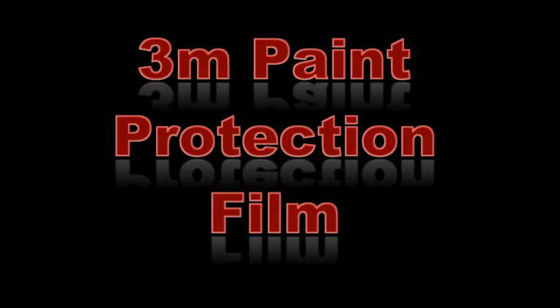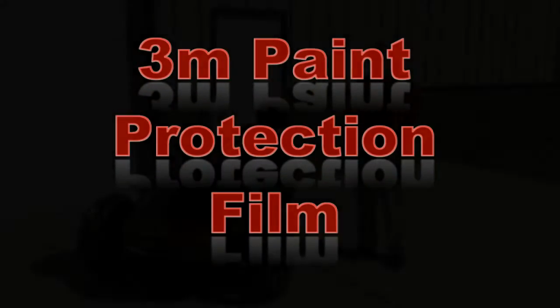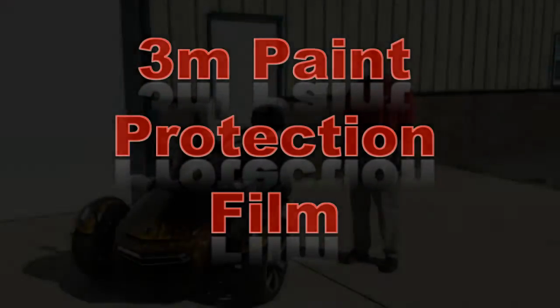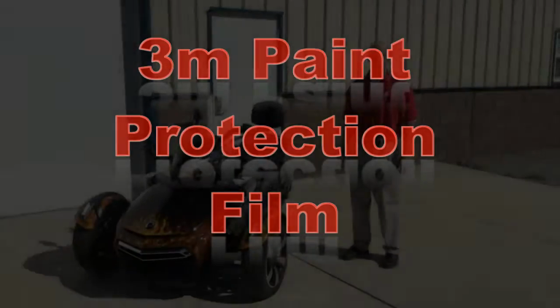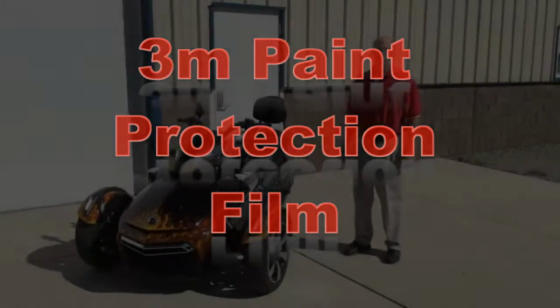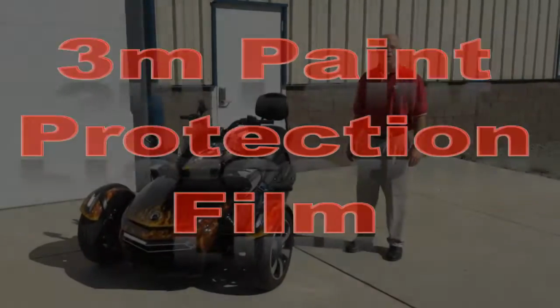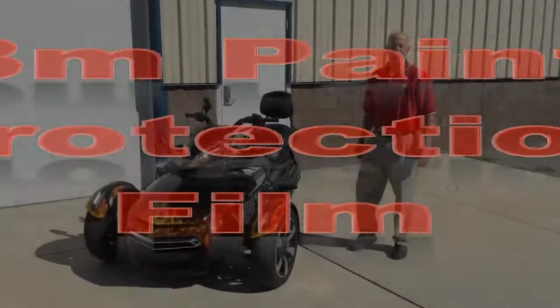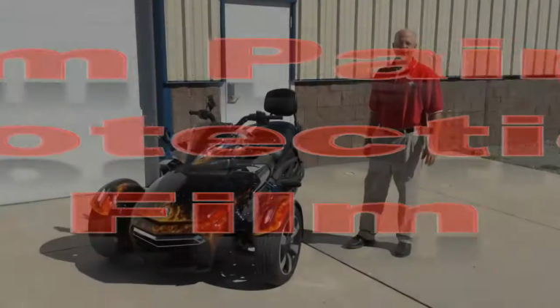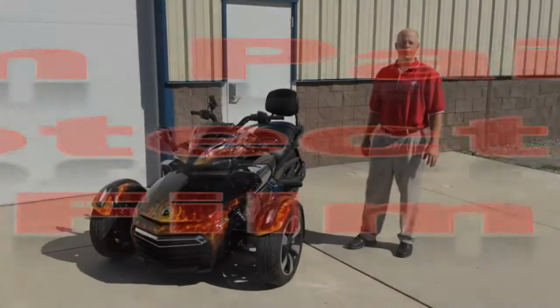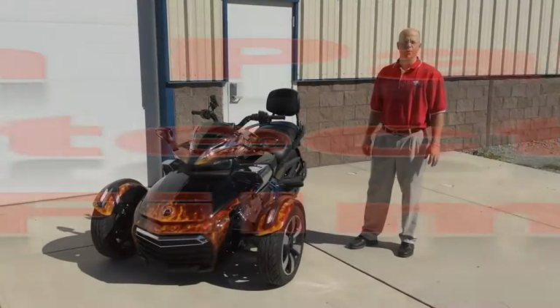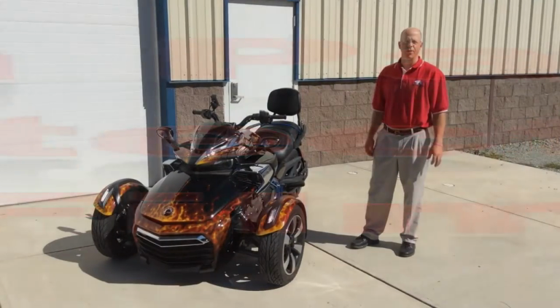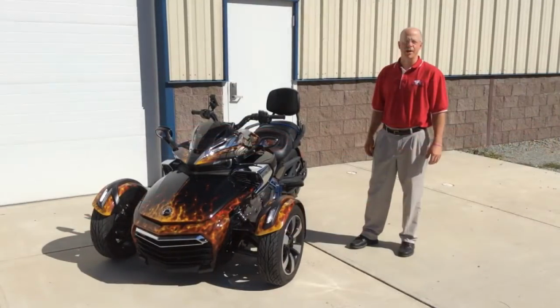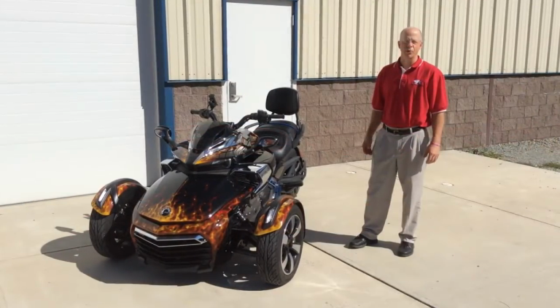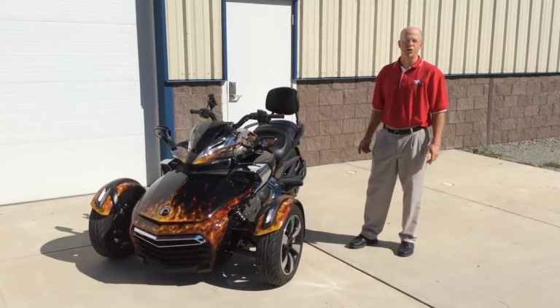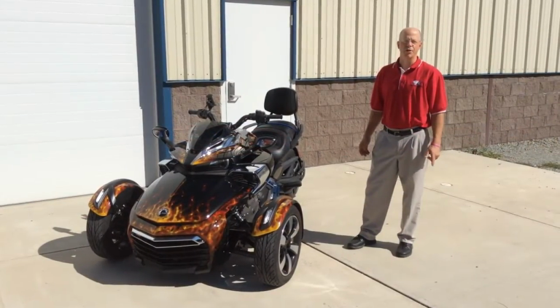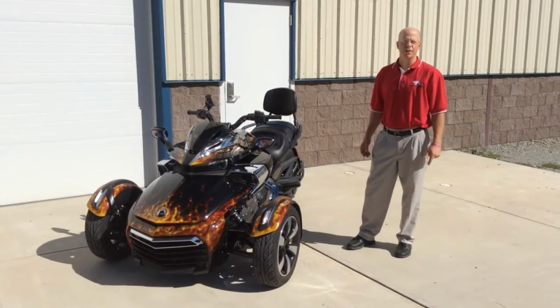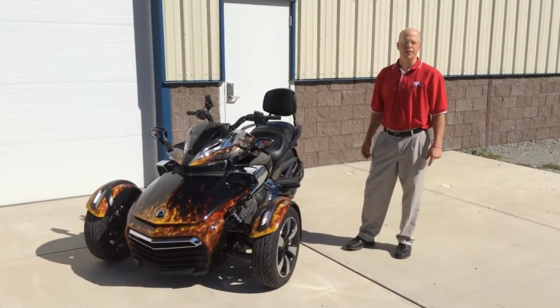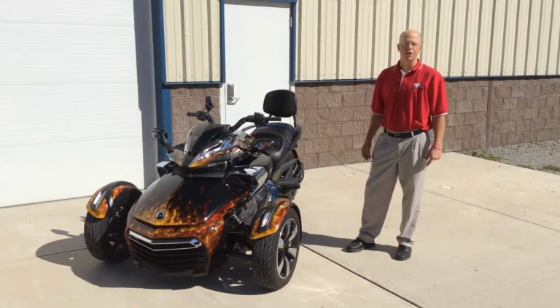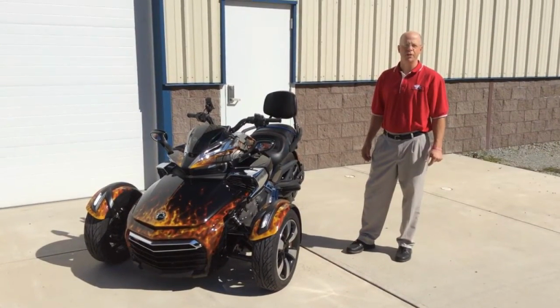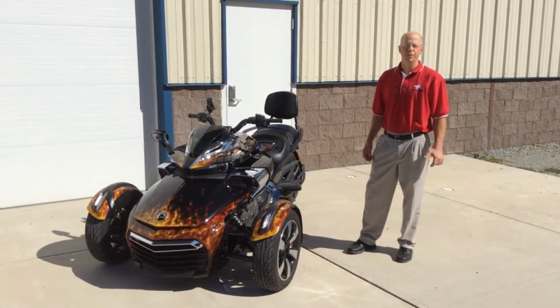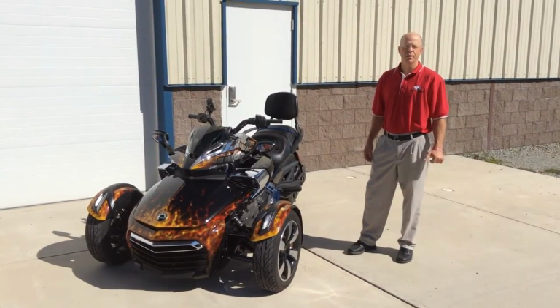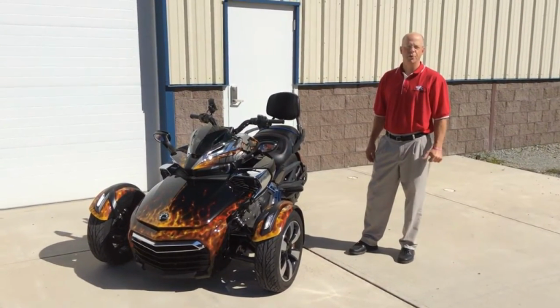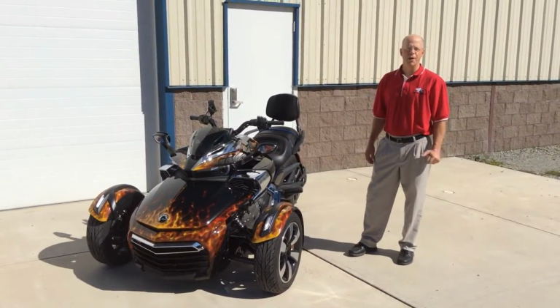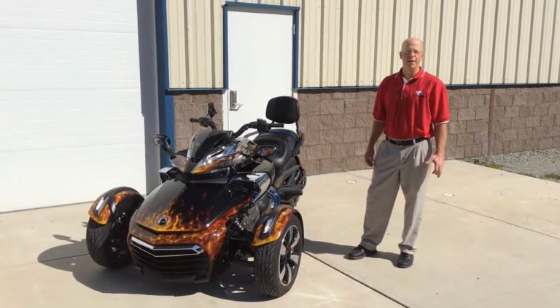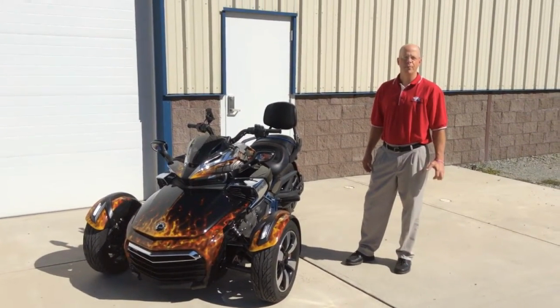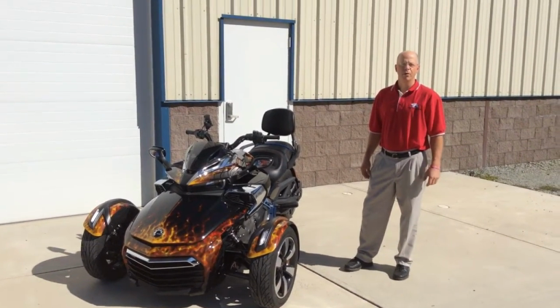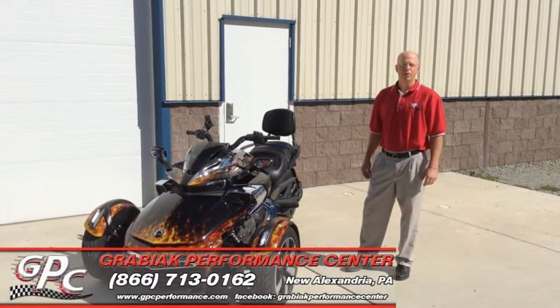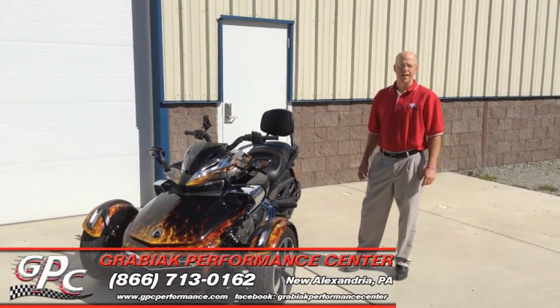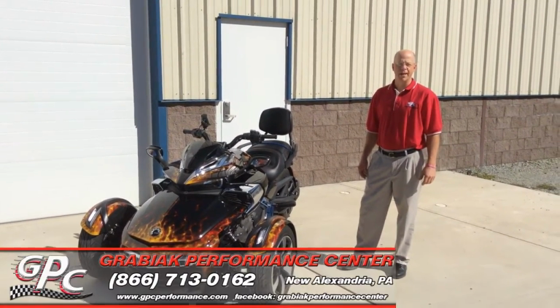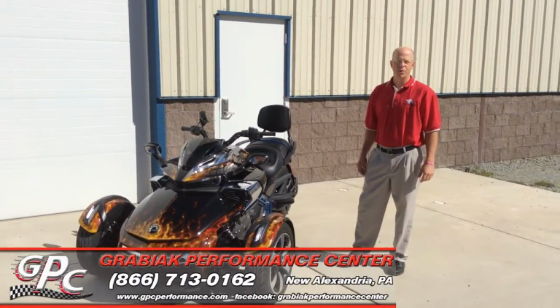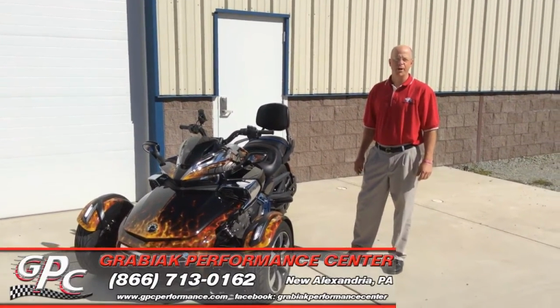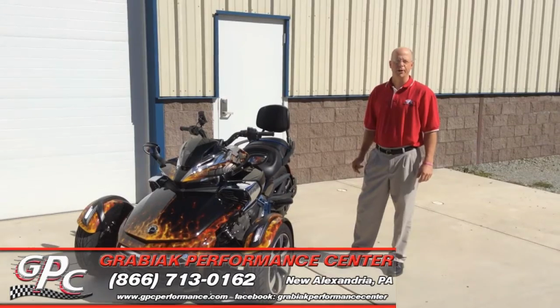Hi, this is Ray from Graviac Performance Center. Today we're going to show you the installation of 3M on a Can-Am Spyder.